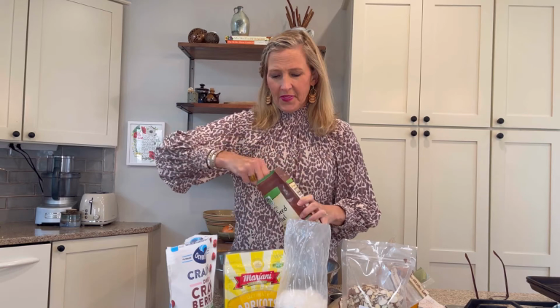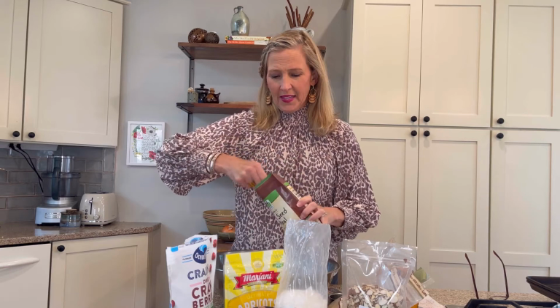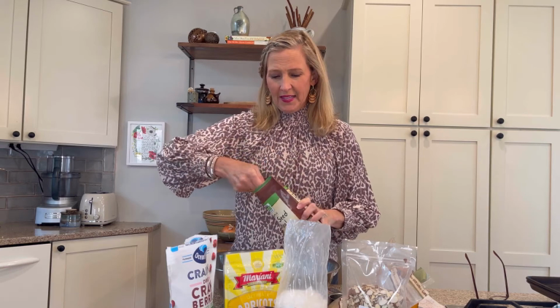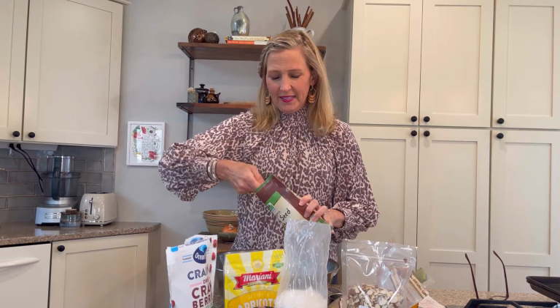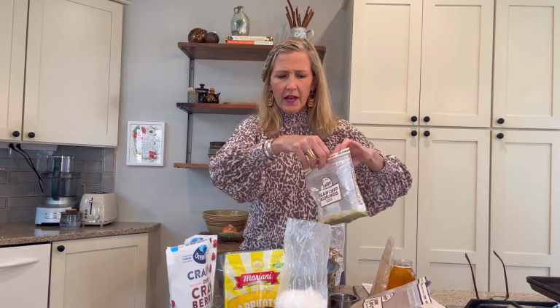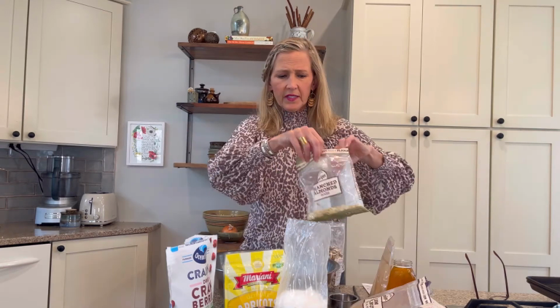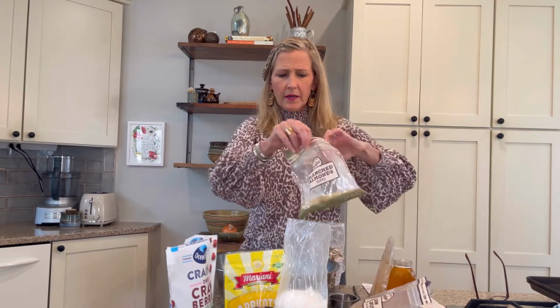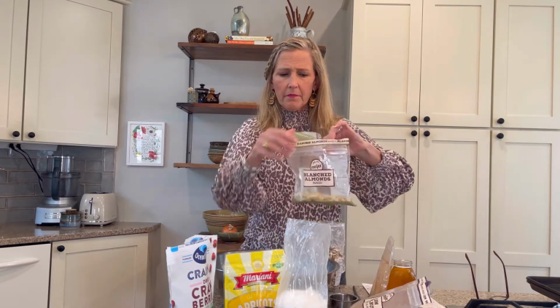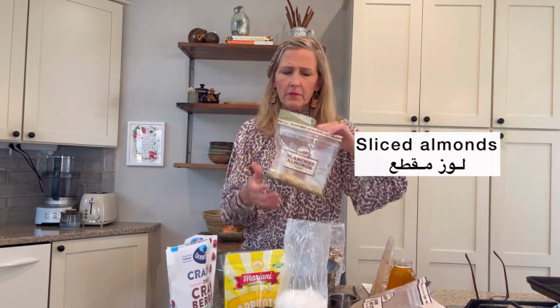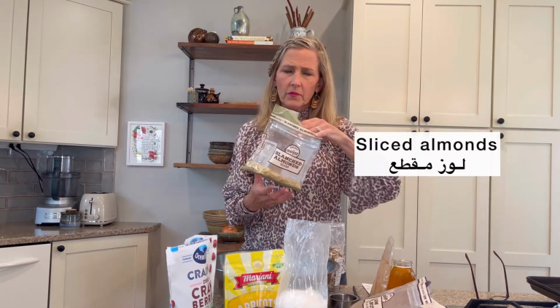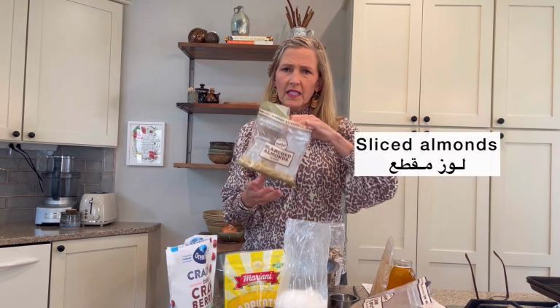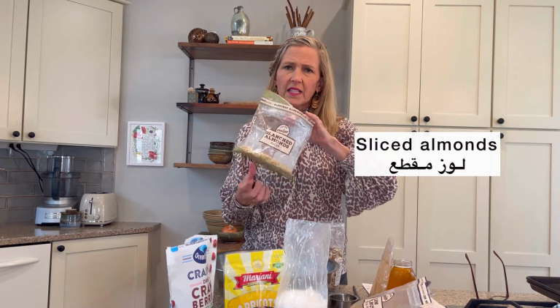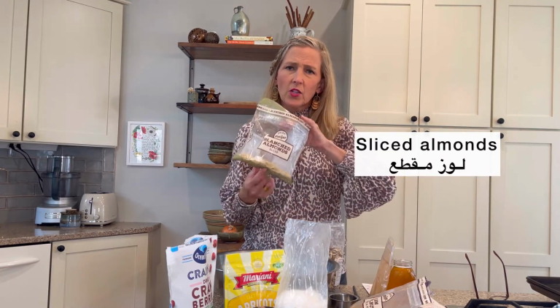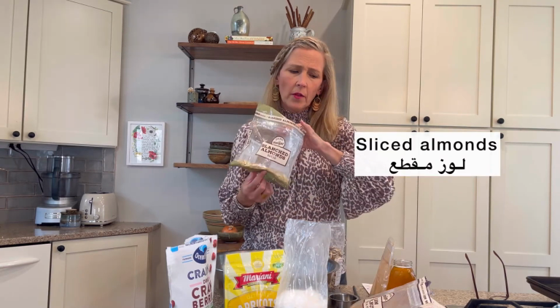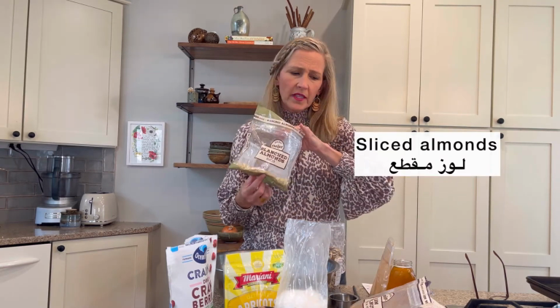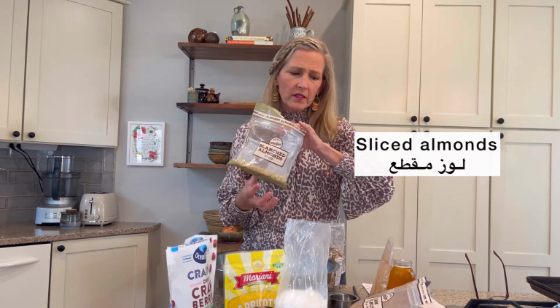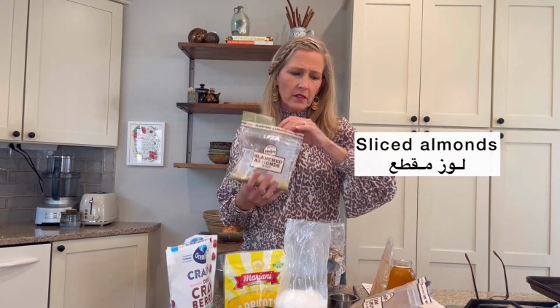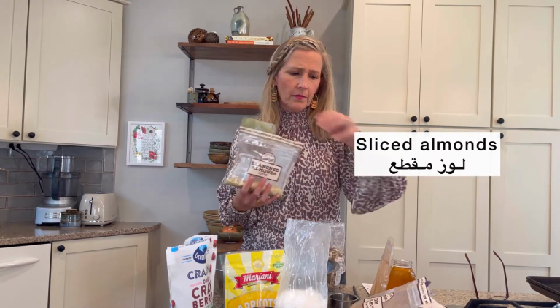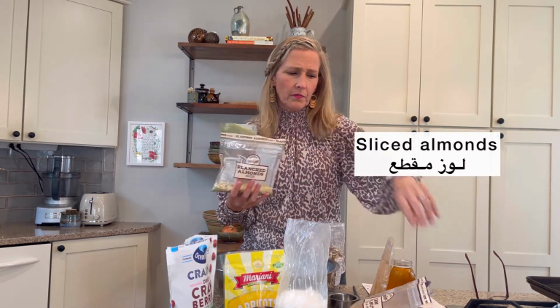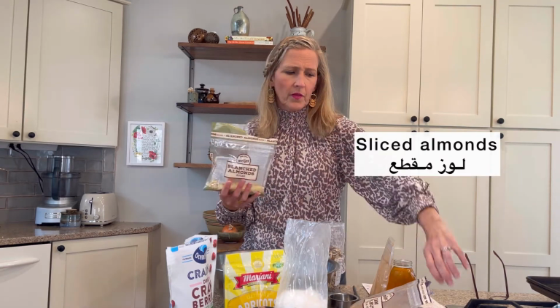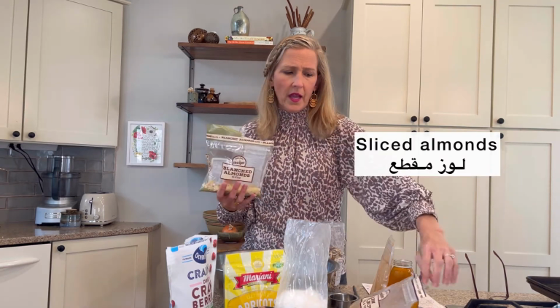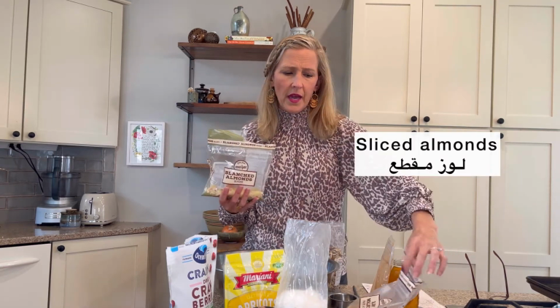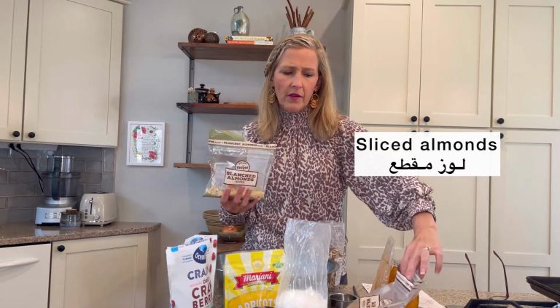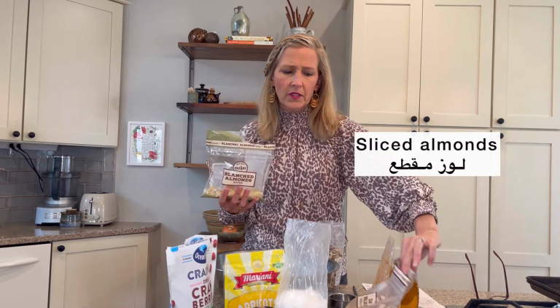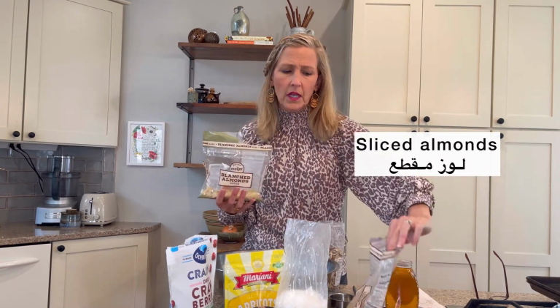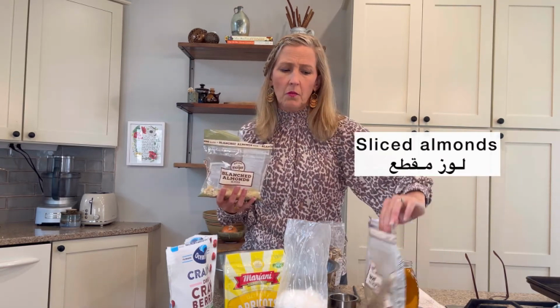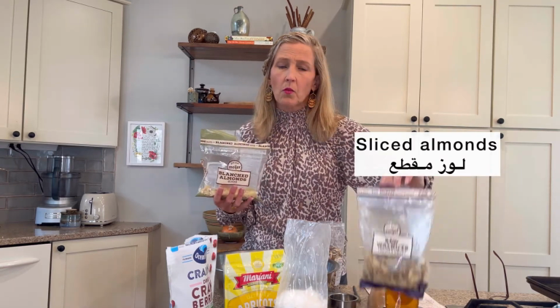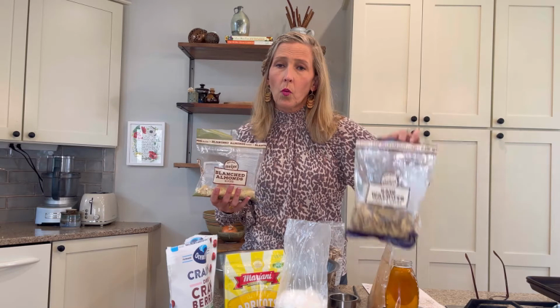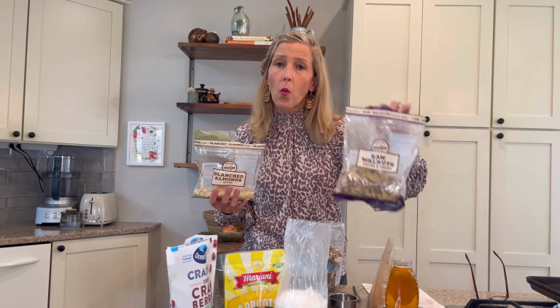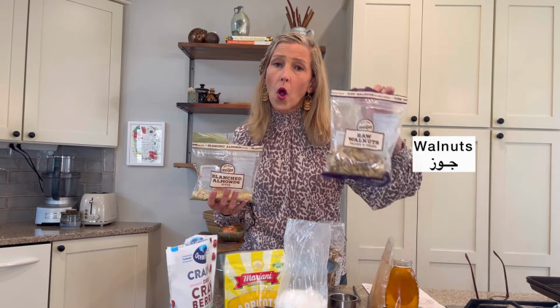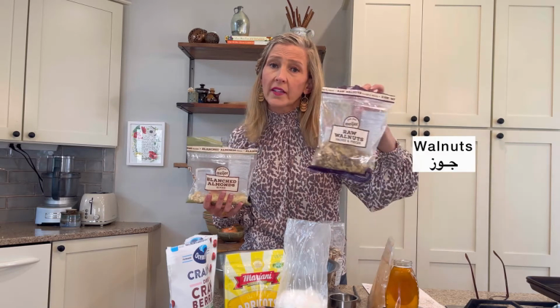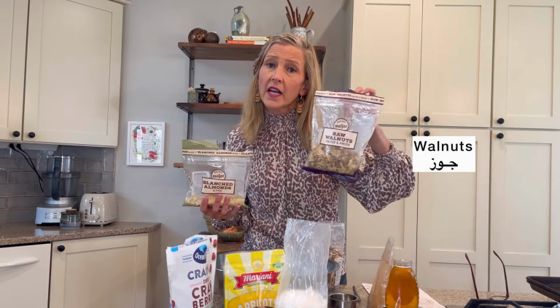I have some sliced almonds. I have some walnuts.